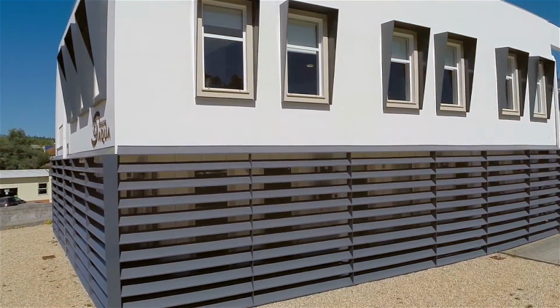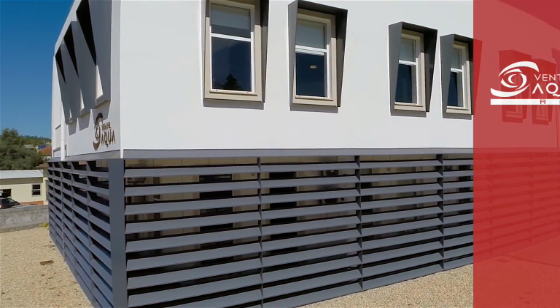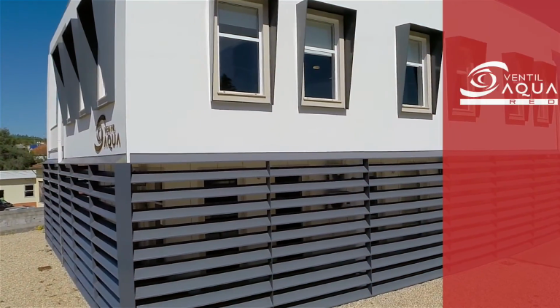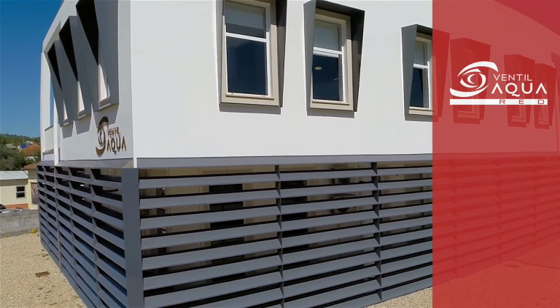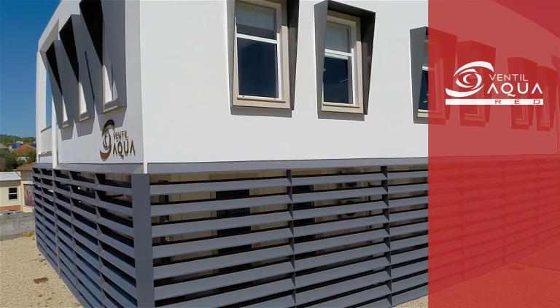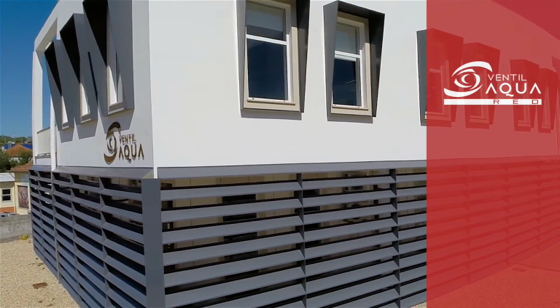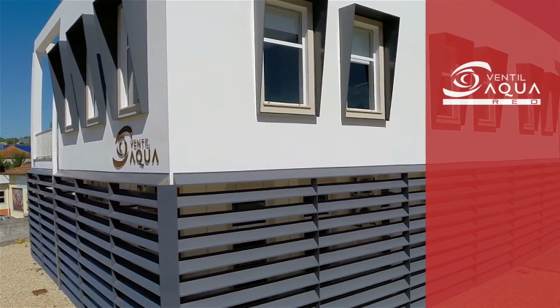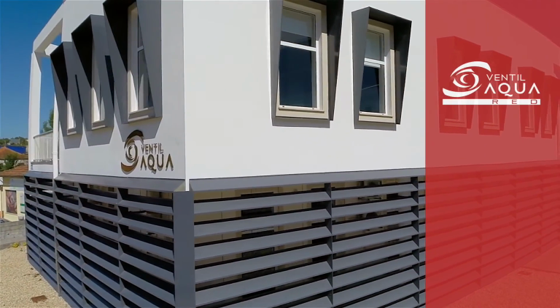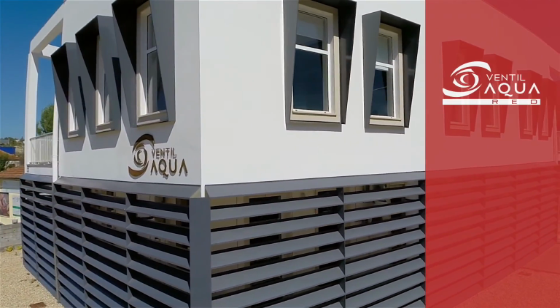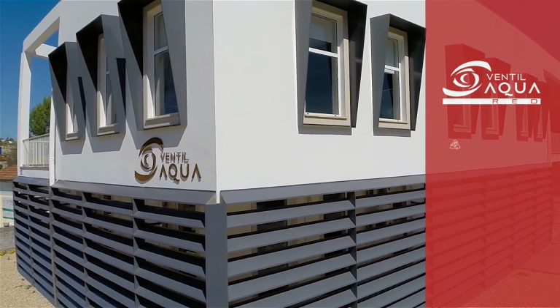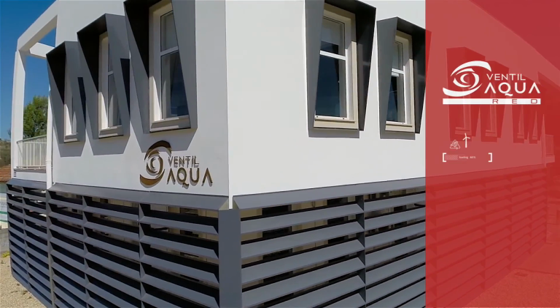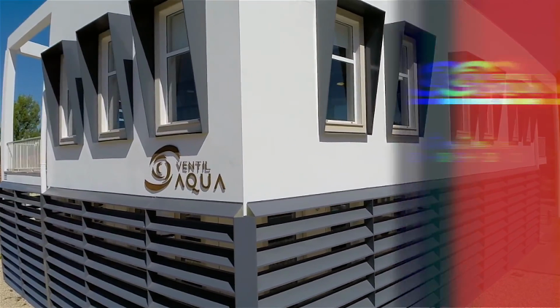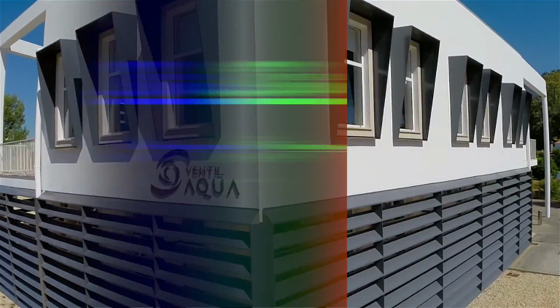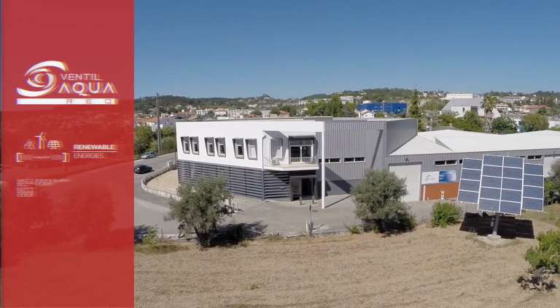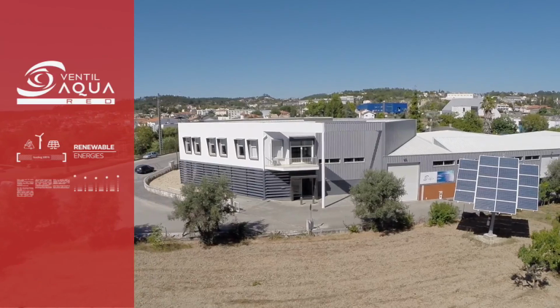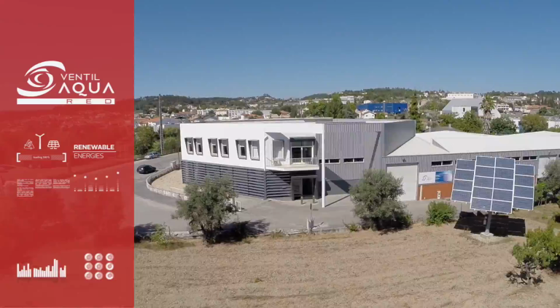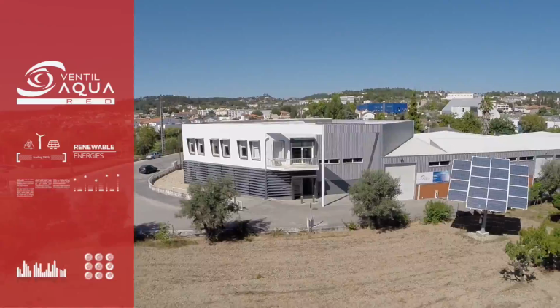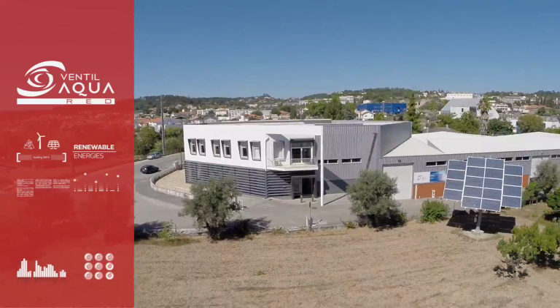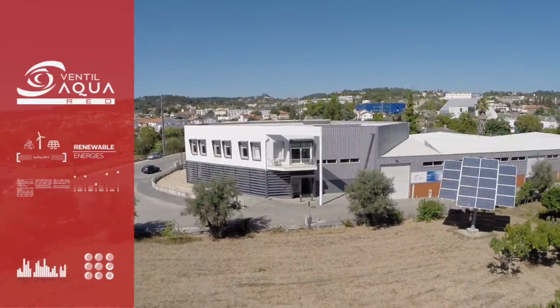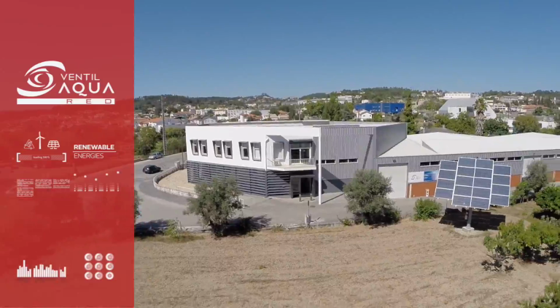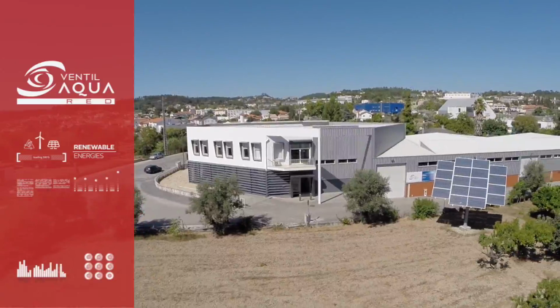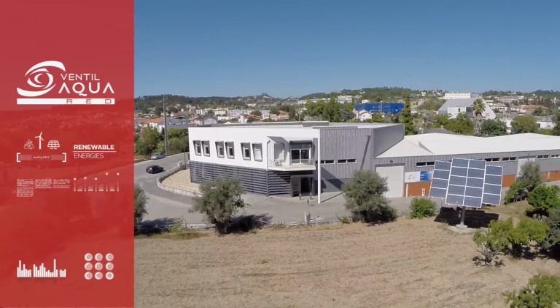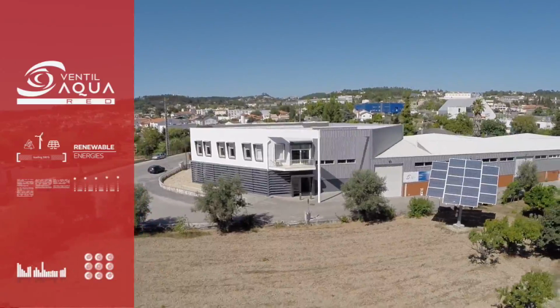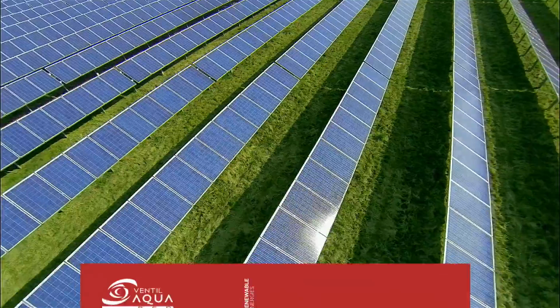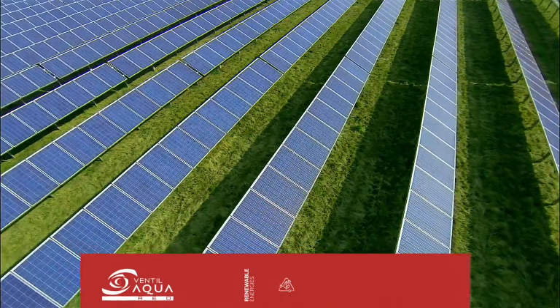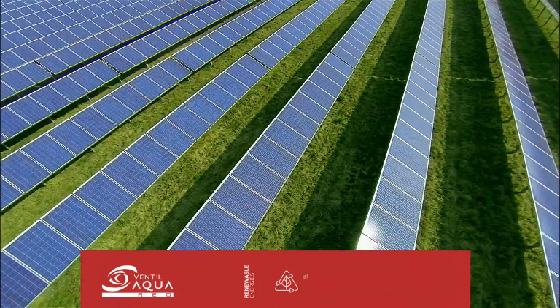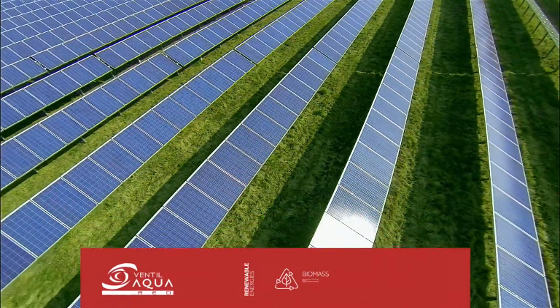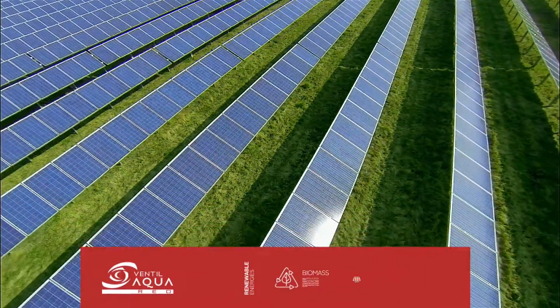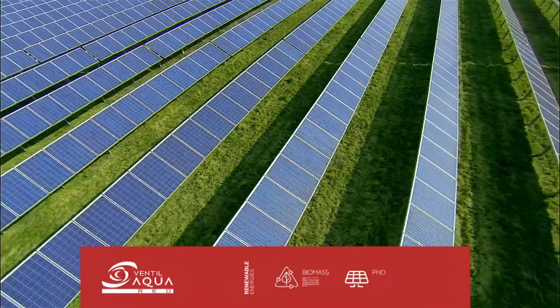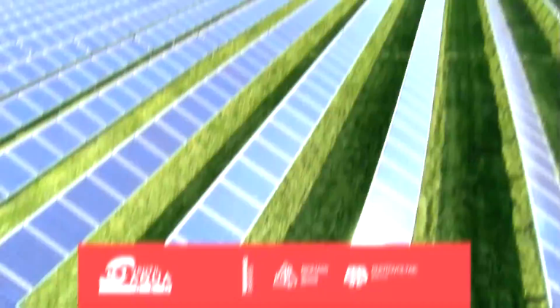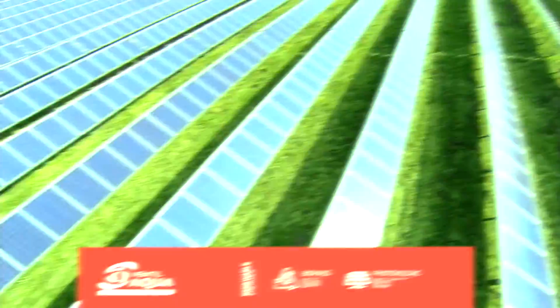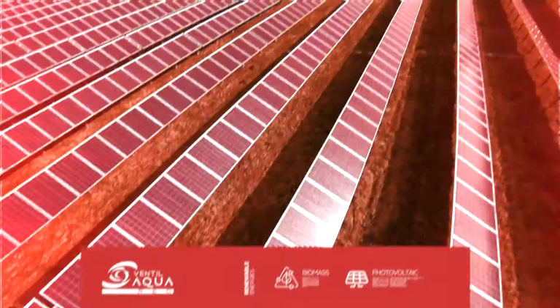With Ventil Aqua Red, it's possible to have access to renewable energies through our photovoltaic and biomass systems.